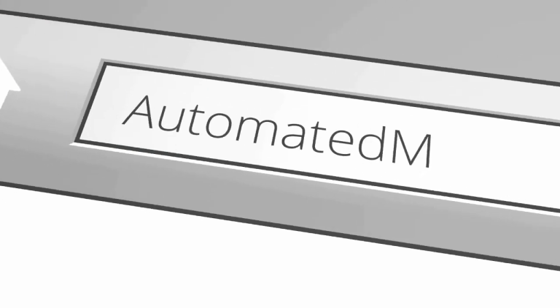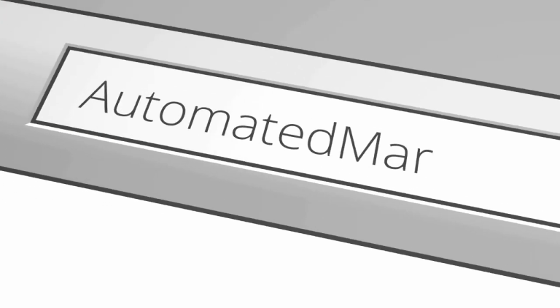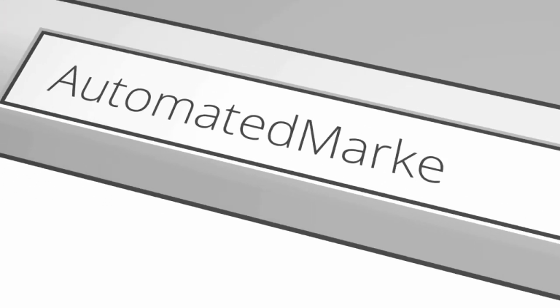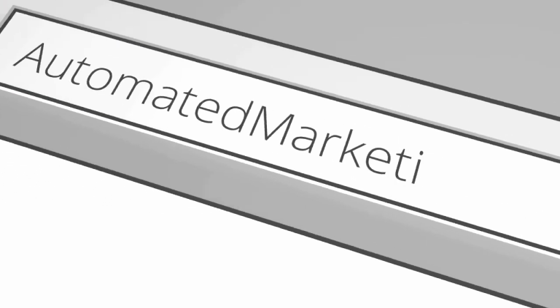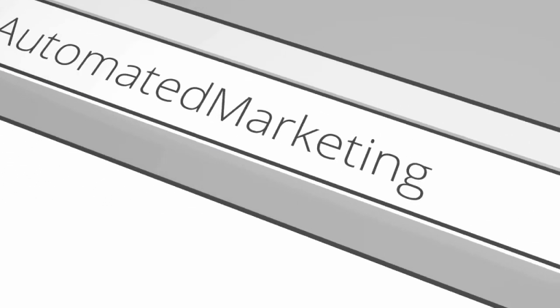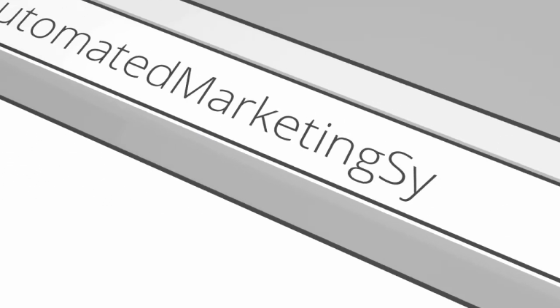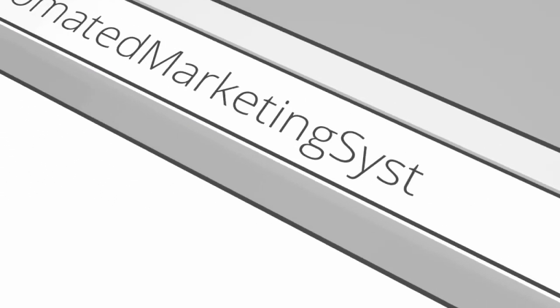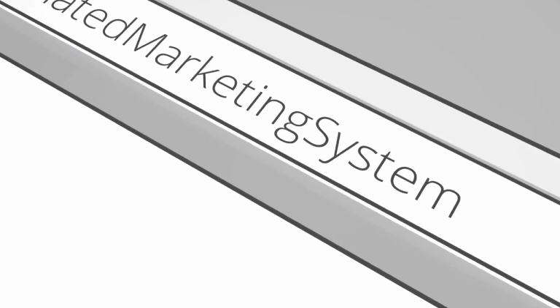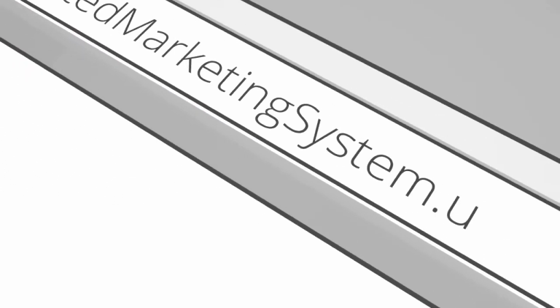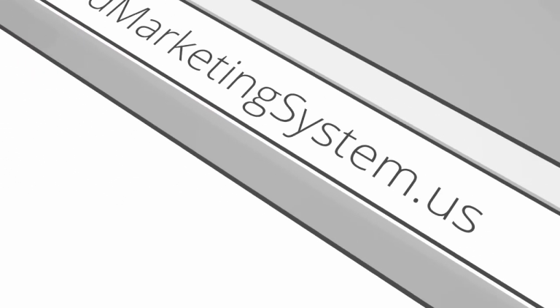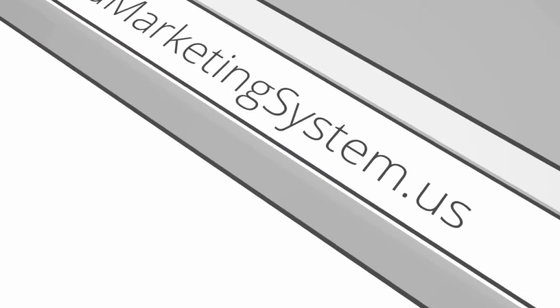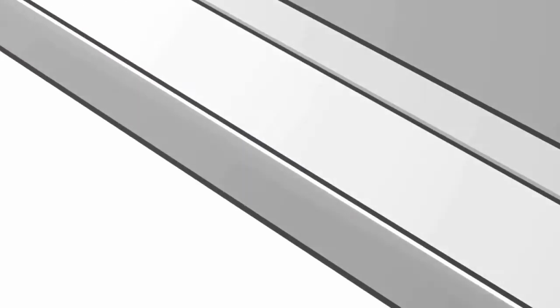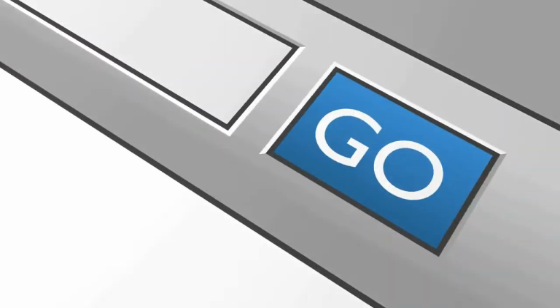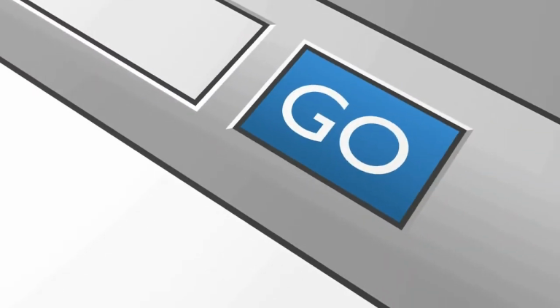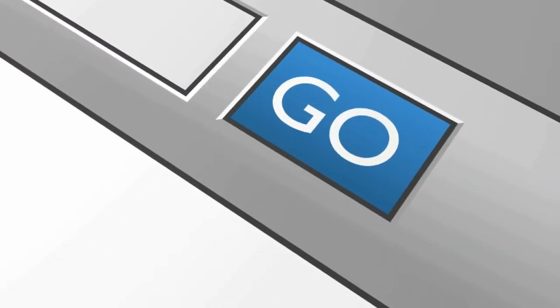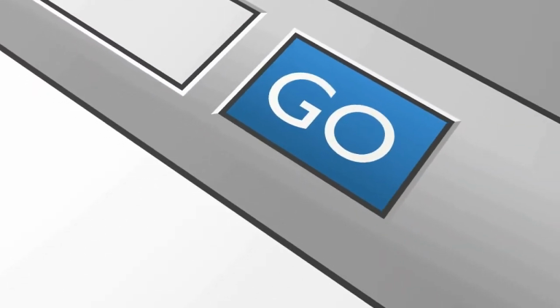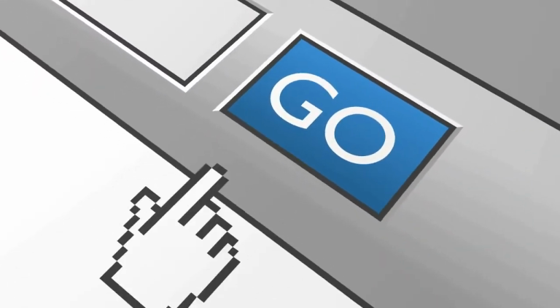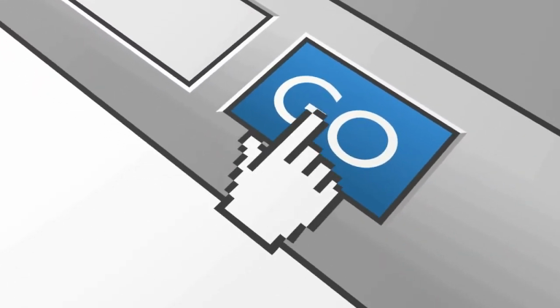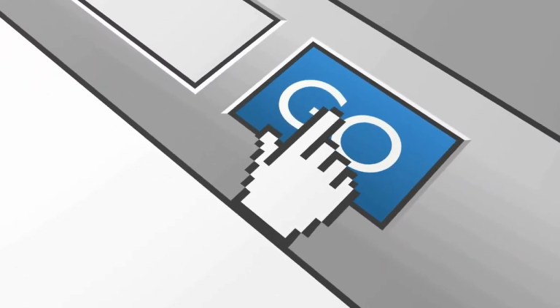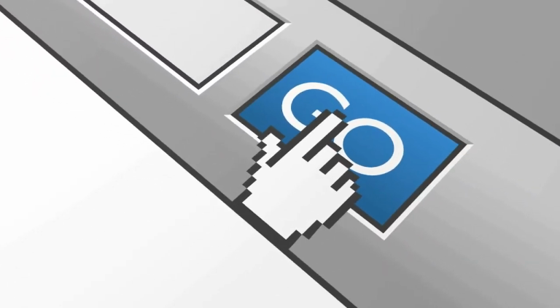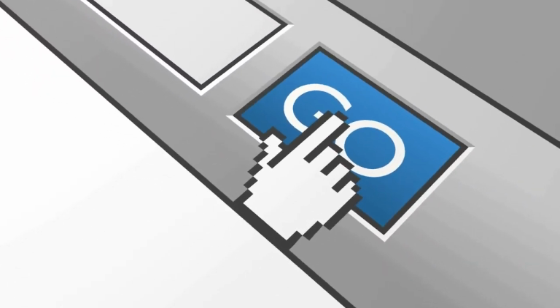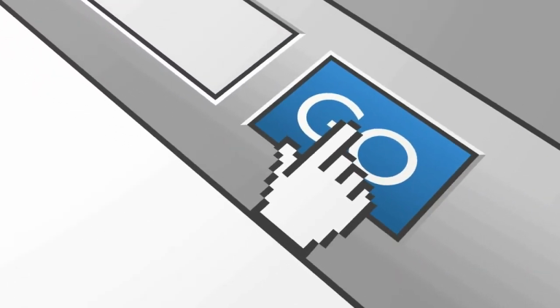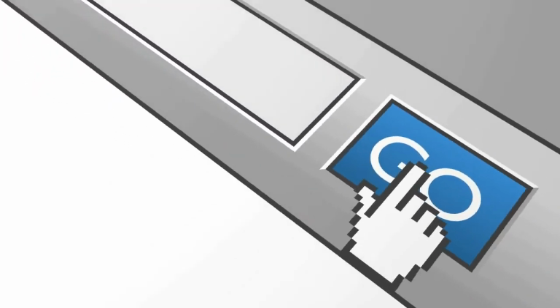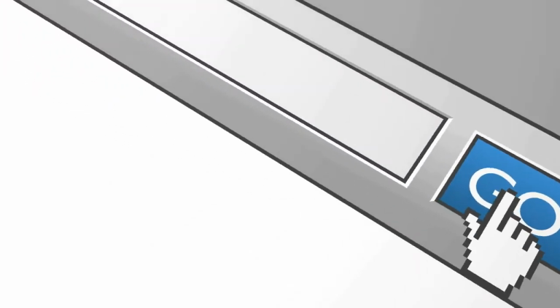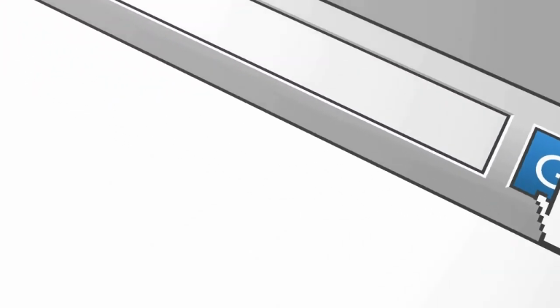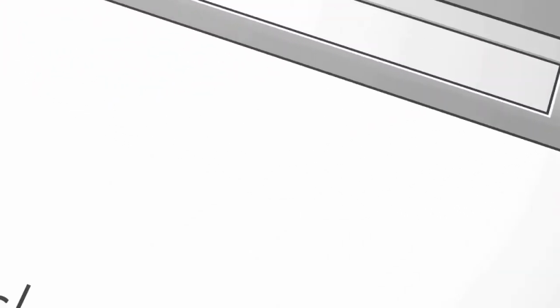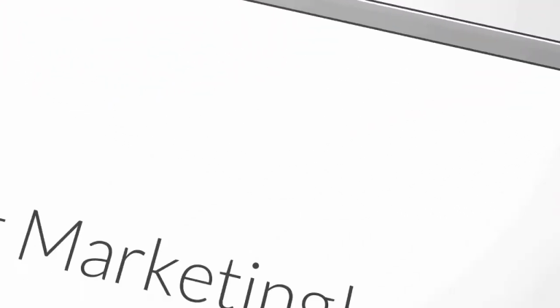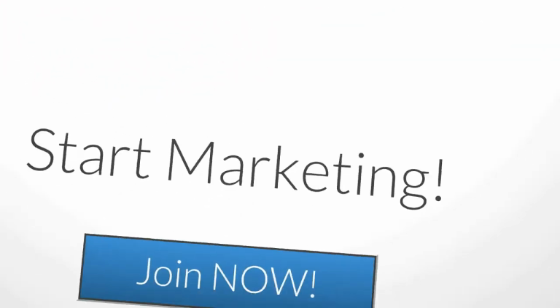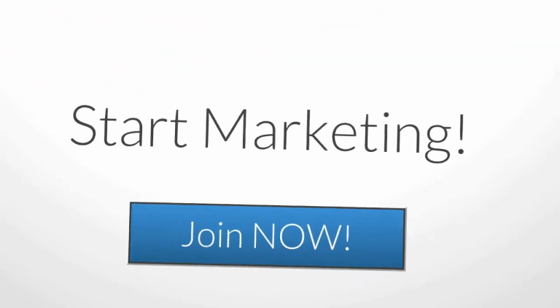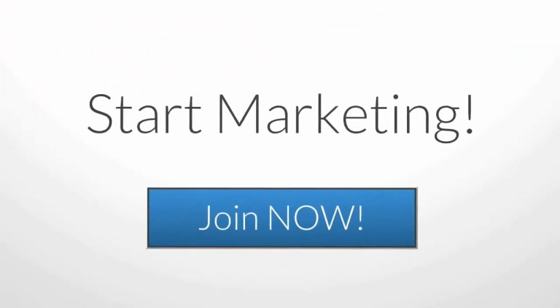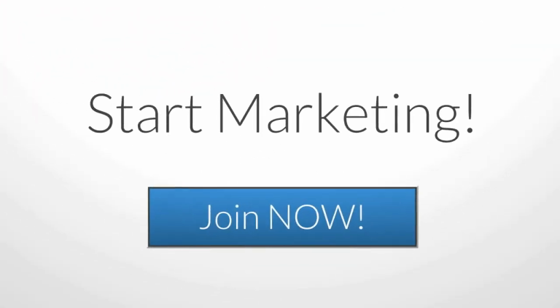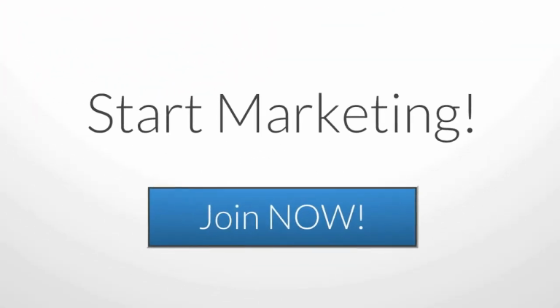Automated marketing system. We do the hard part for you. We turn leads into prospects.